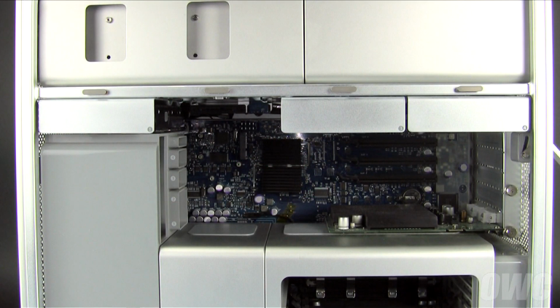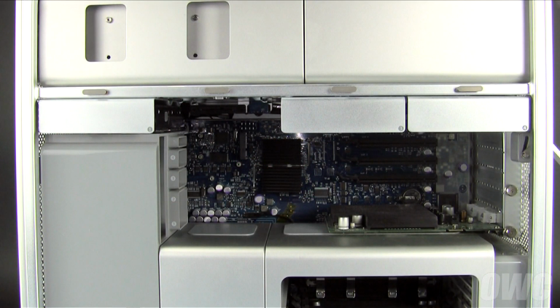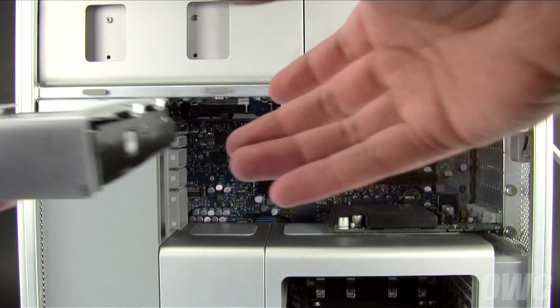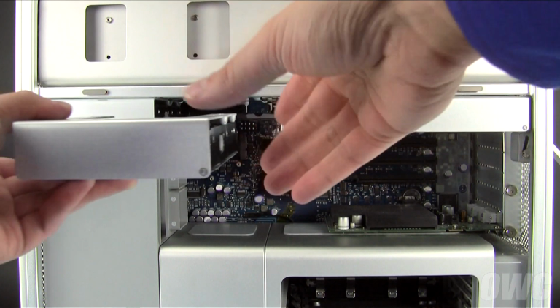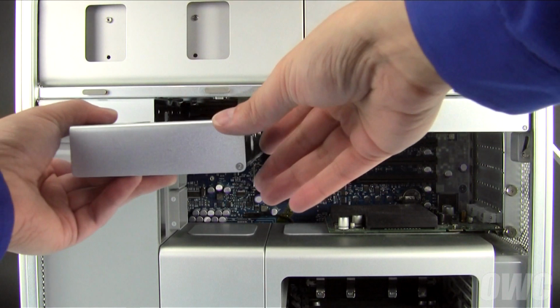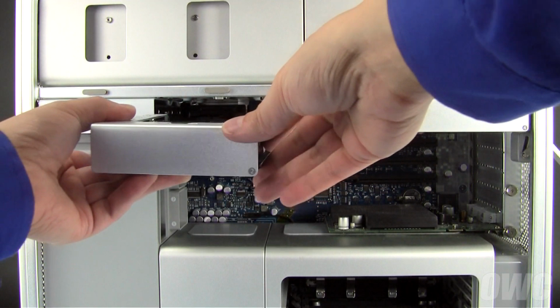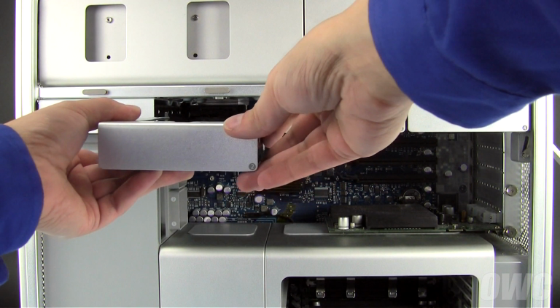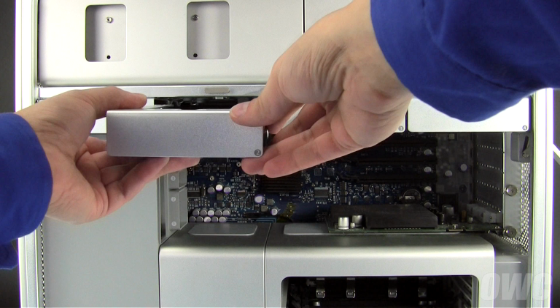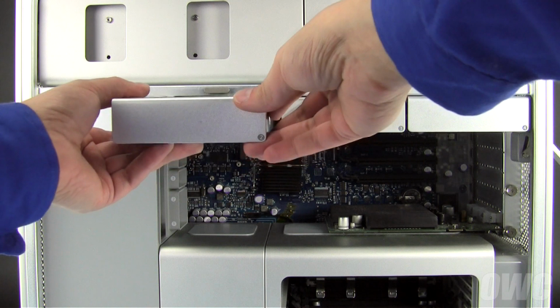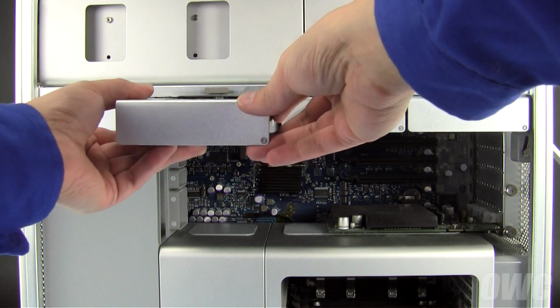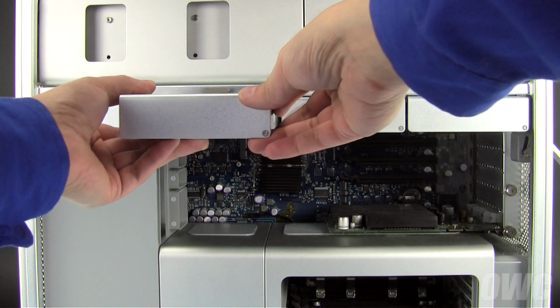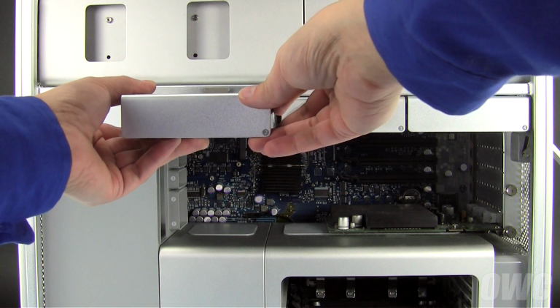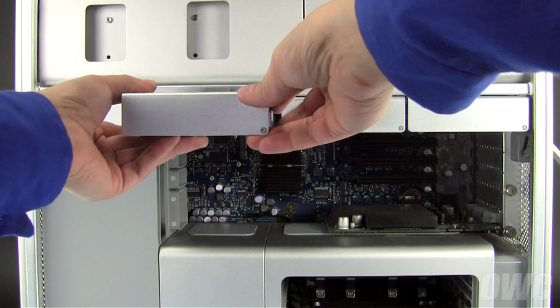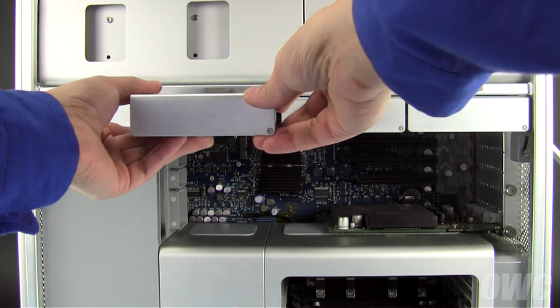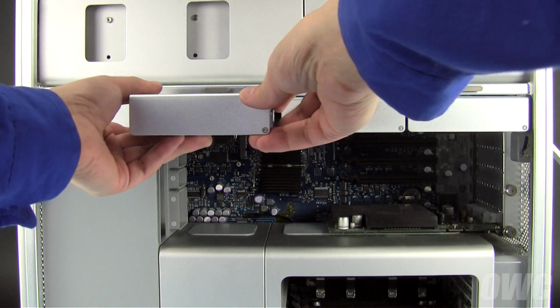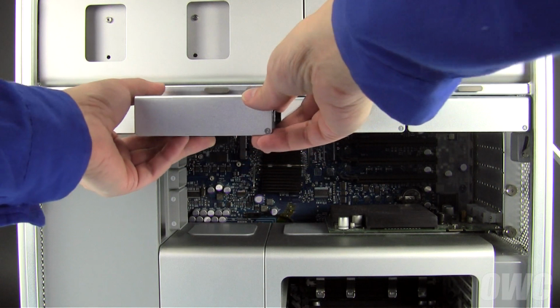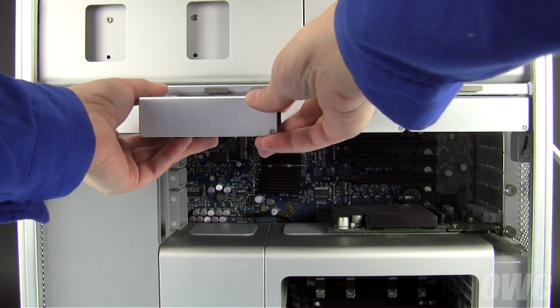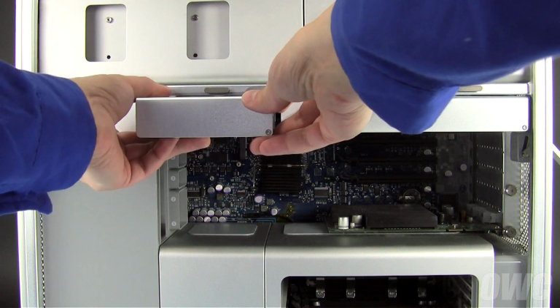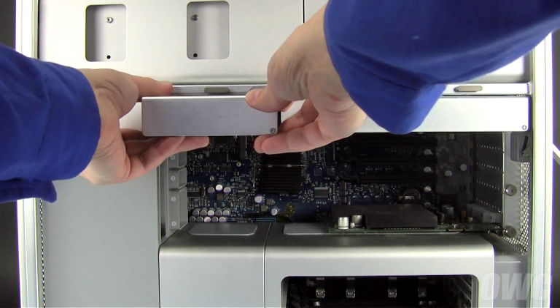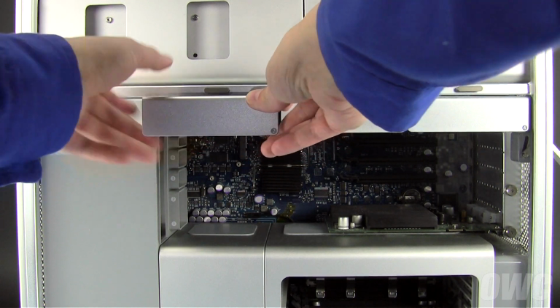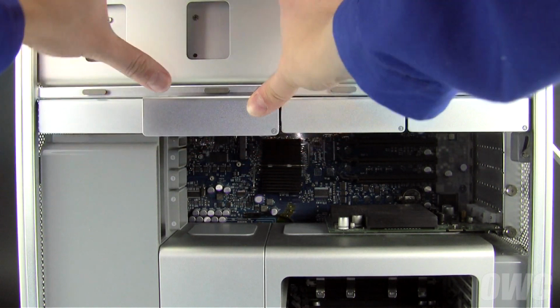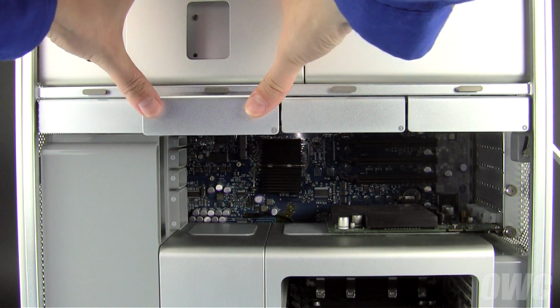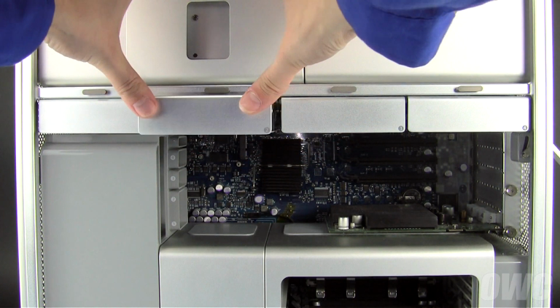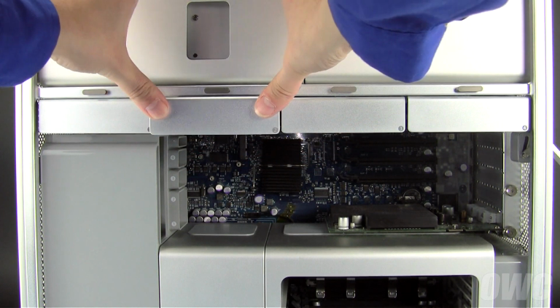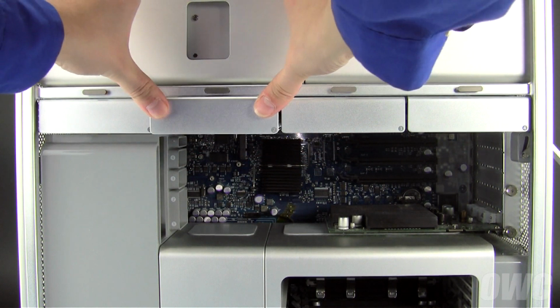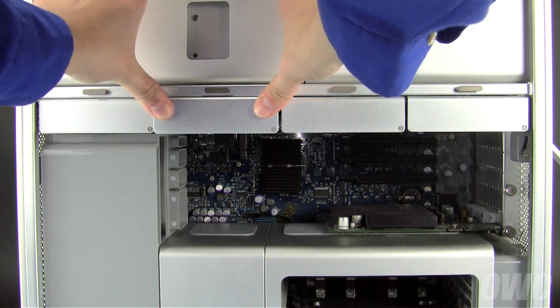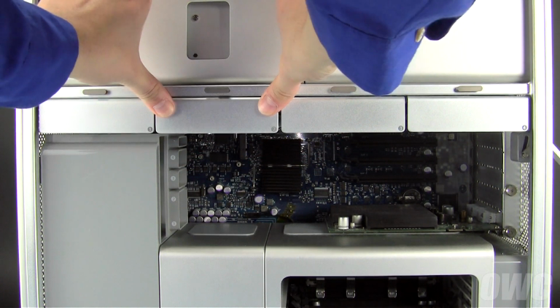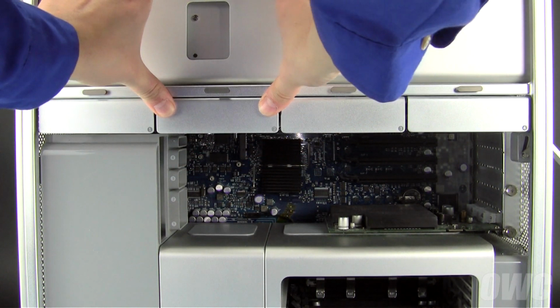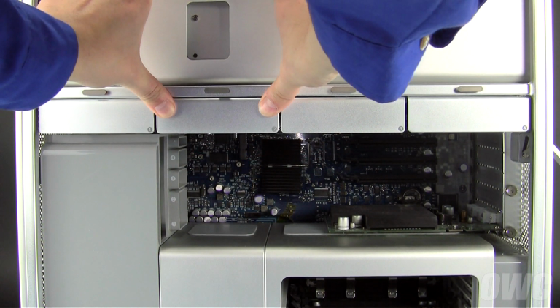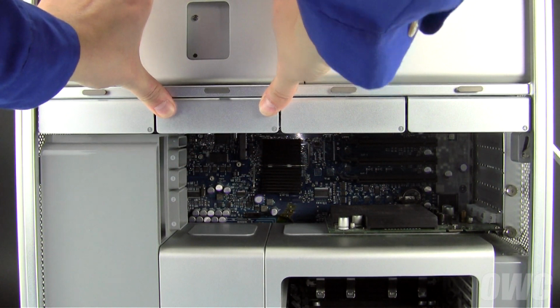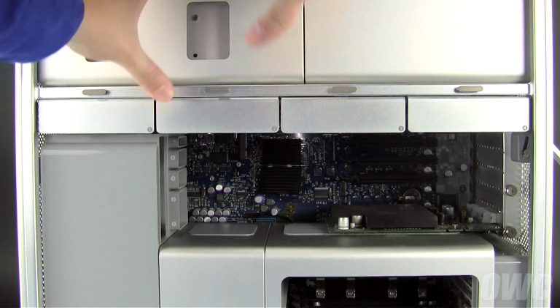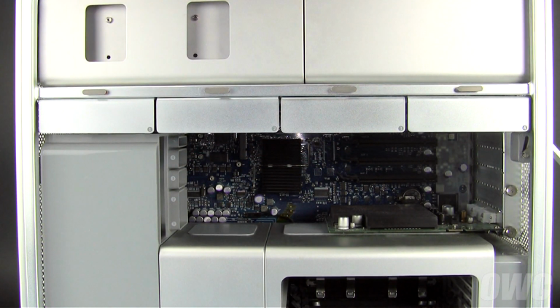Finally, align the tray with the tracks in the bay and slide it back into the Mac Pro, making sure it gets seated flush into place.